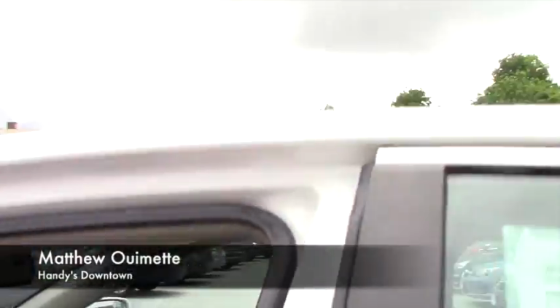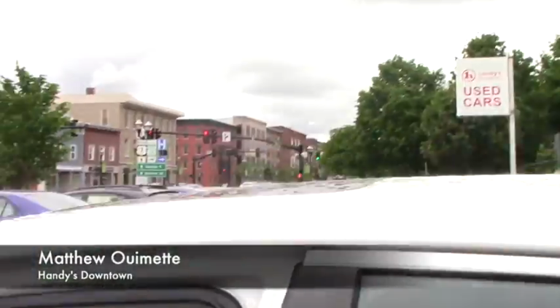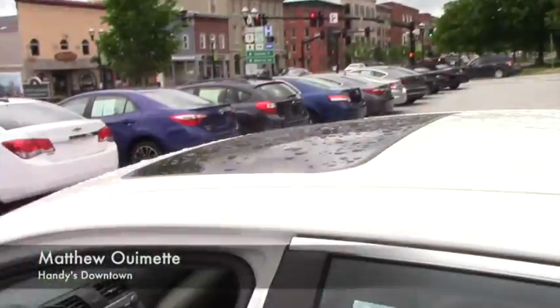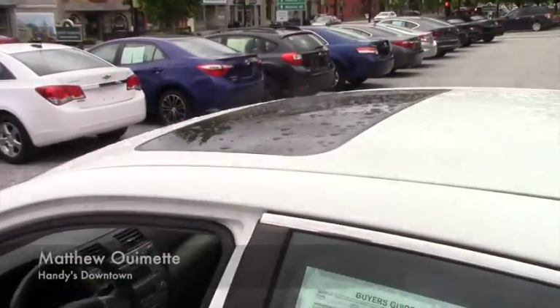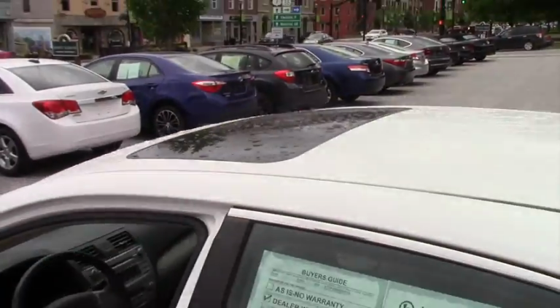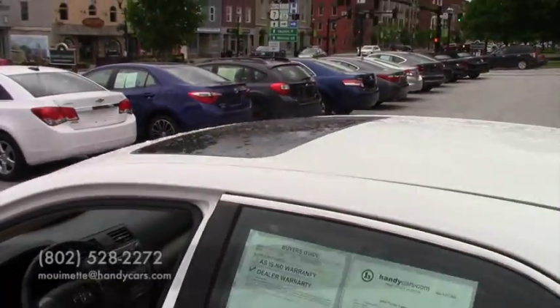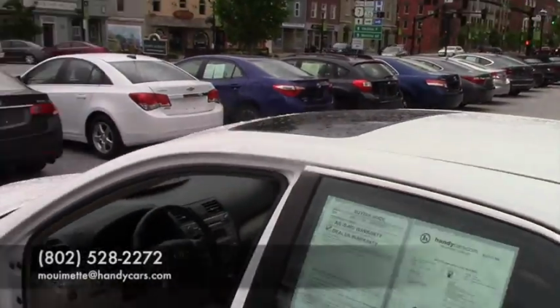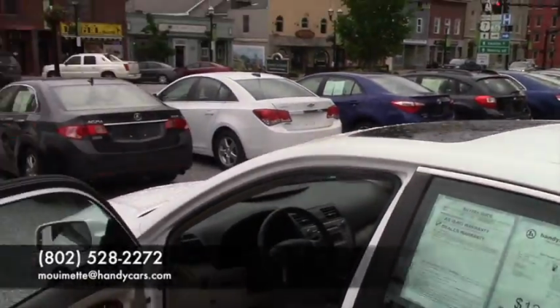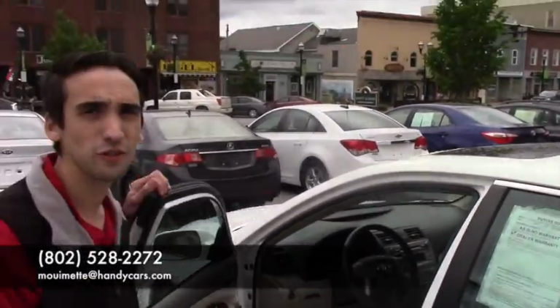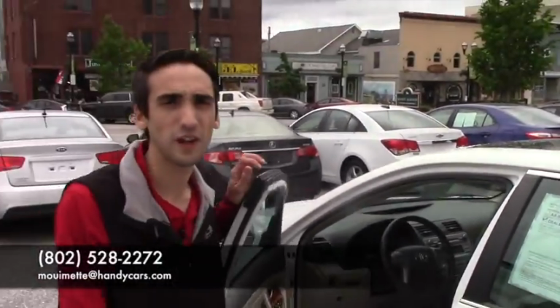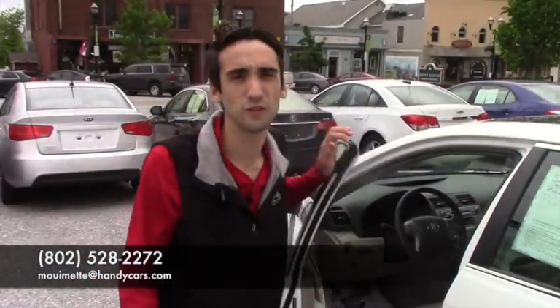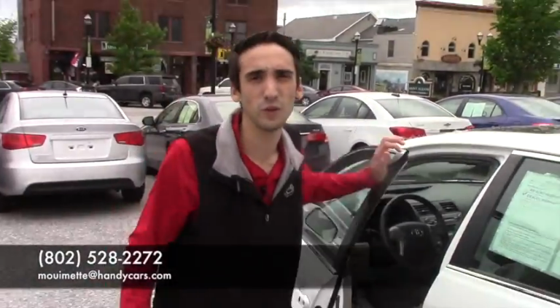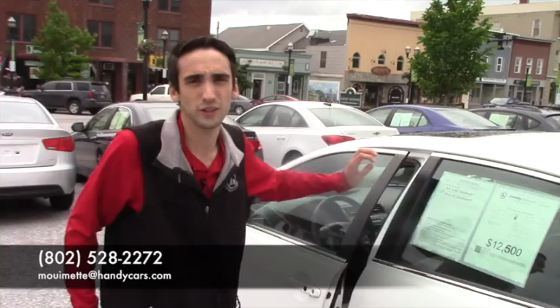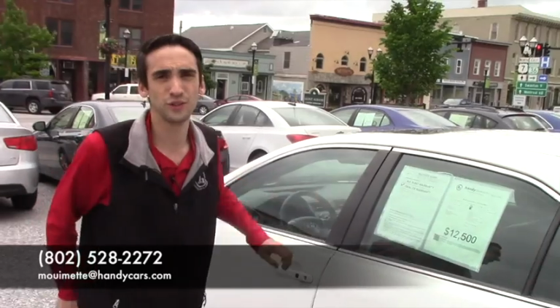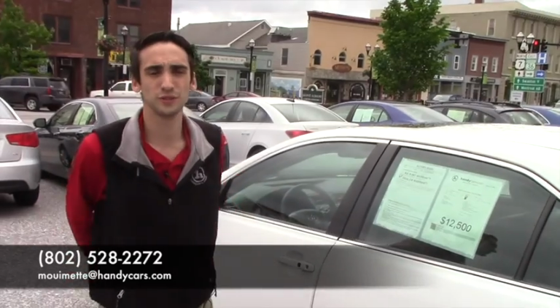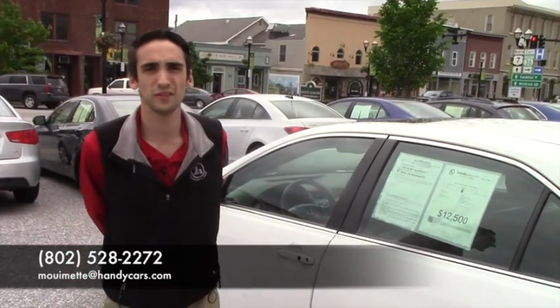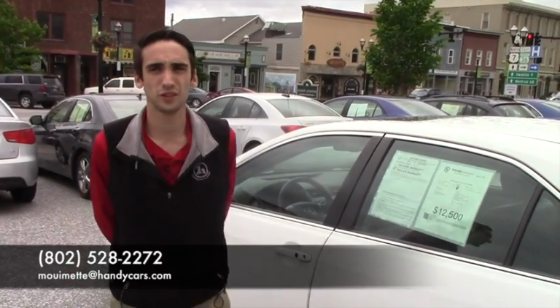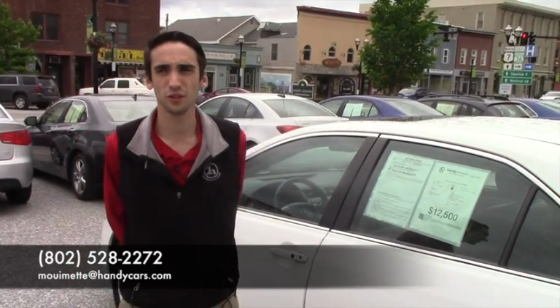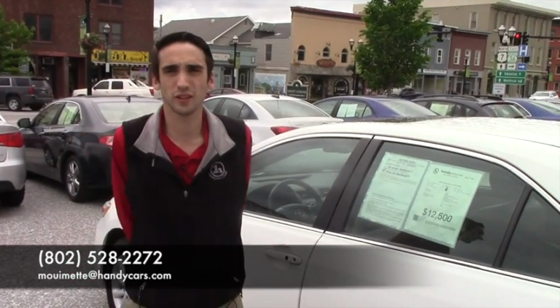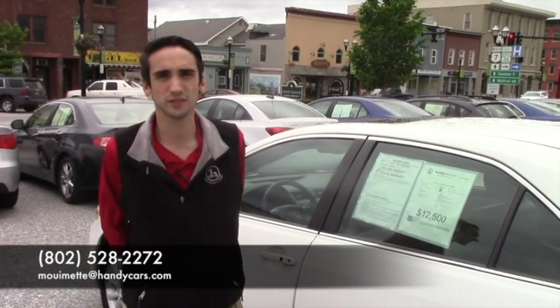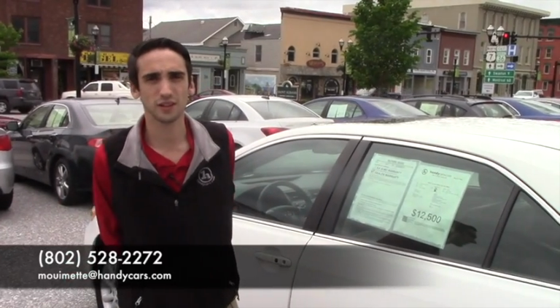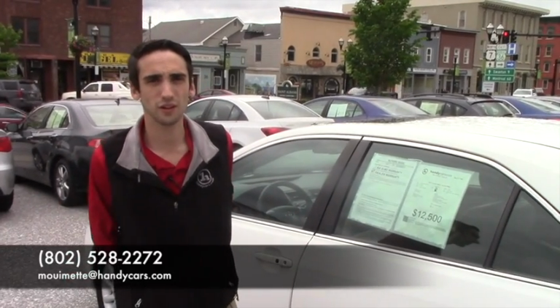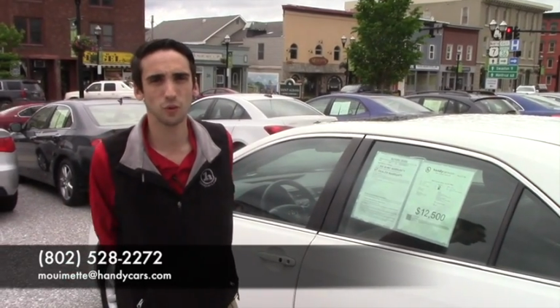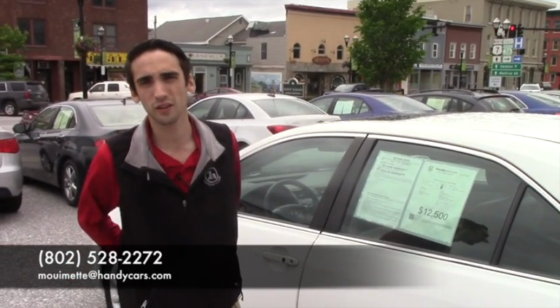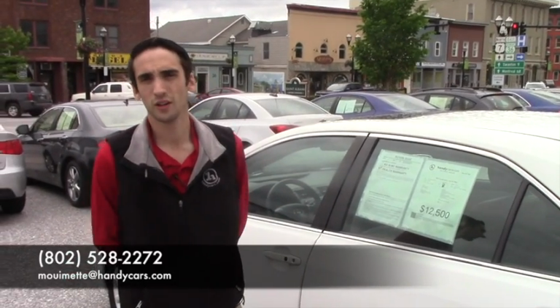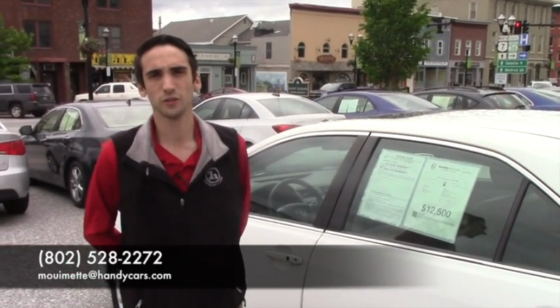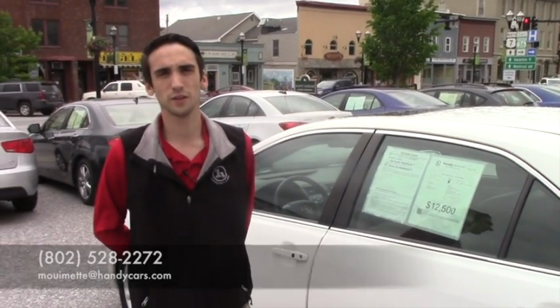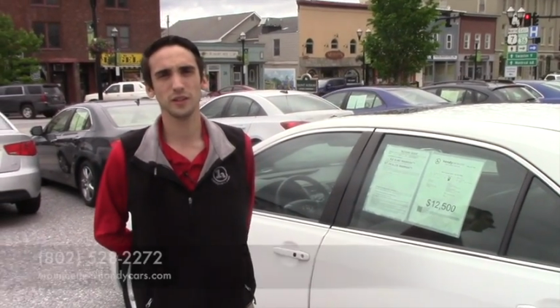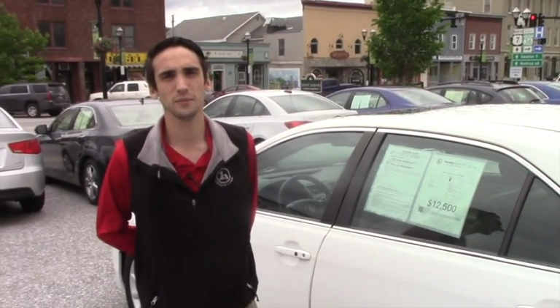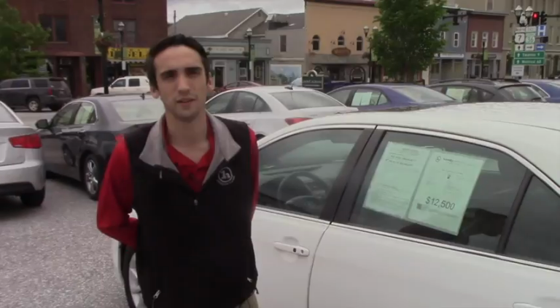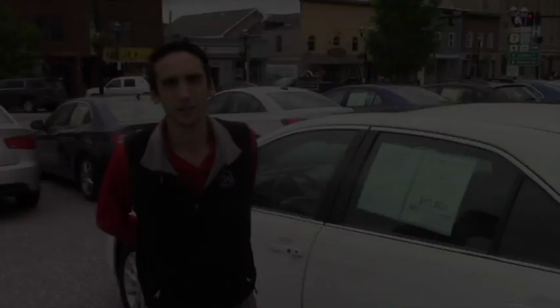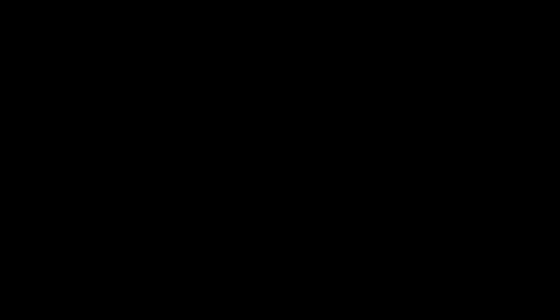So give me a call at 802-528-2272 if this is the car you want, or send me an email. Thank you.